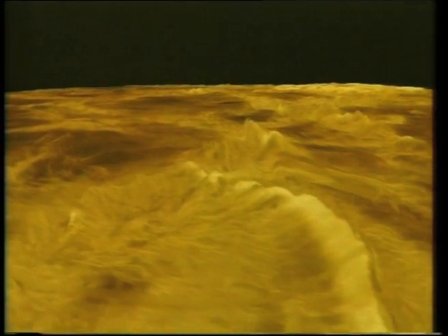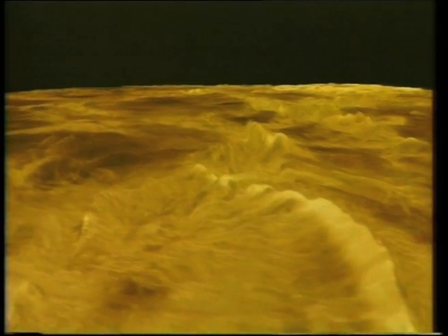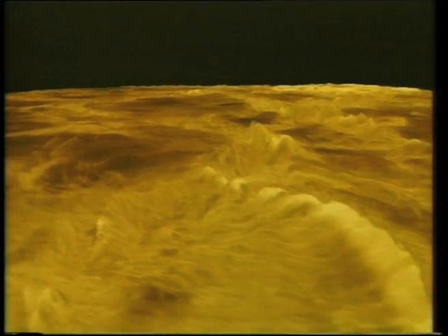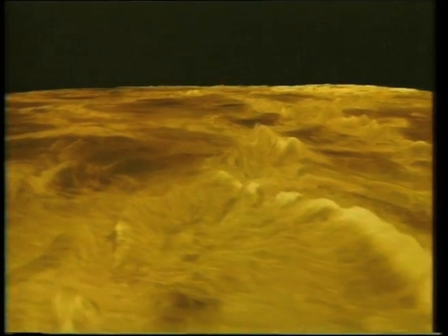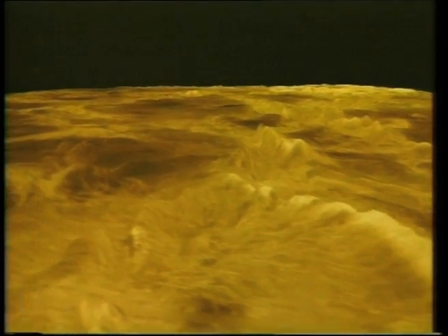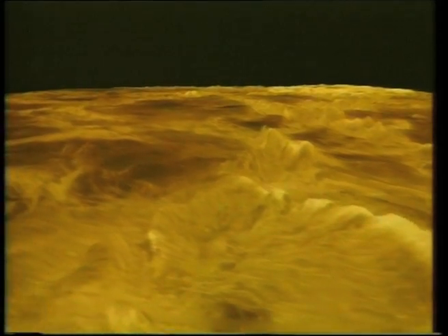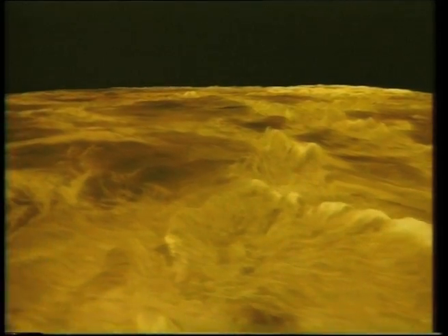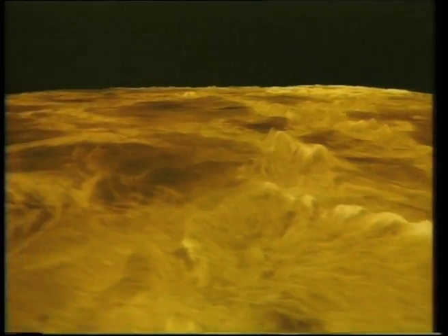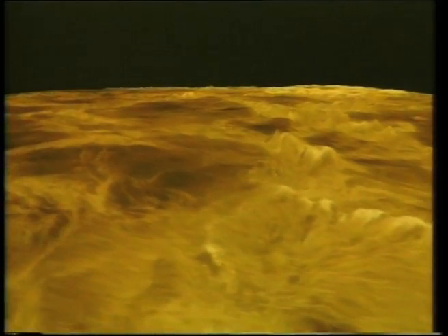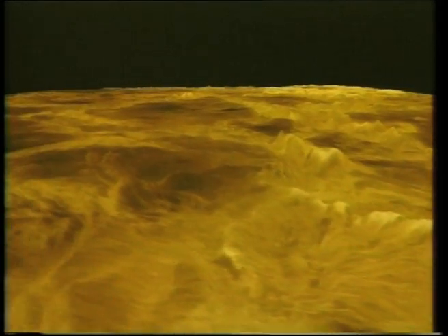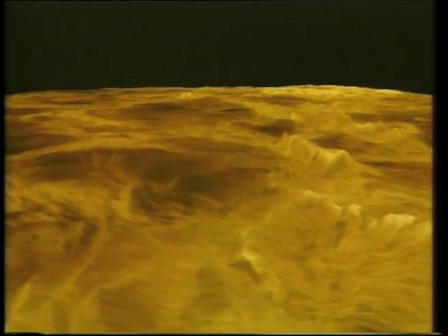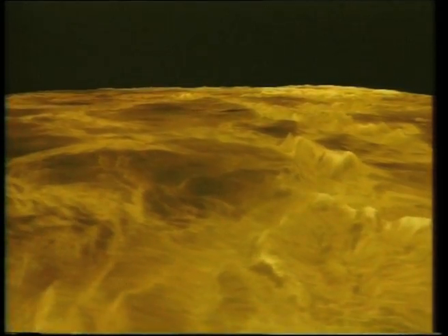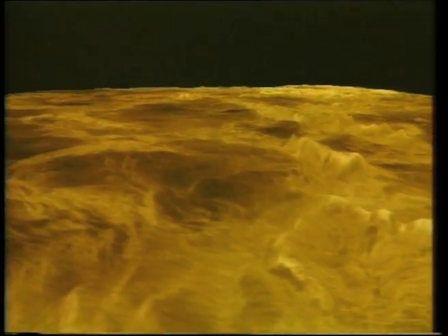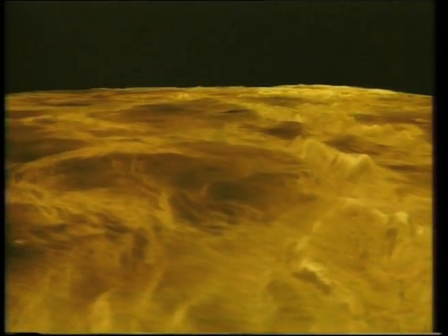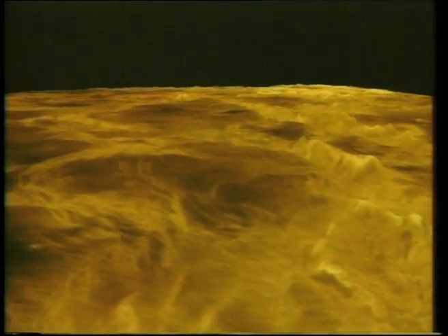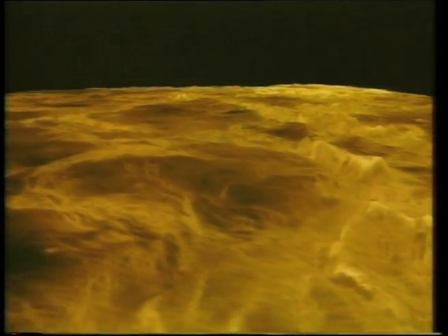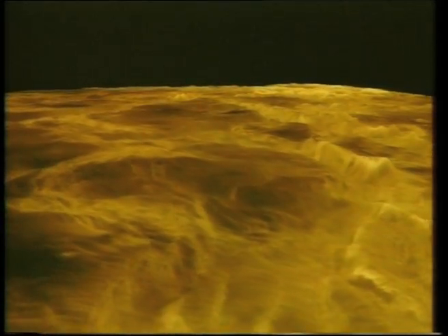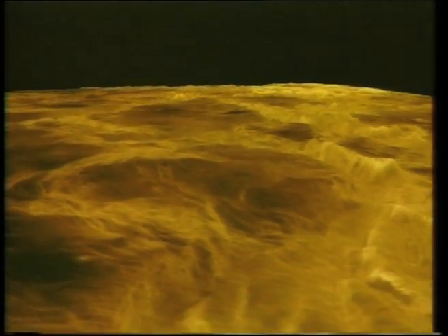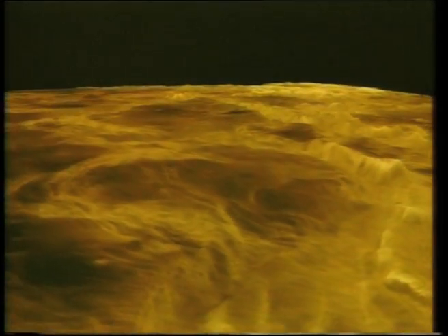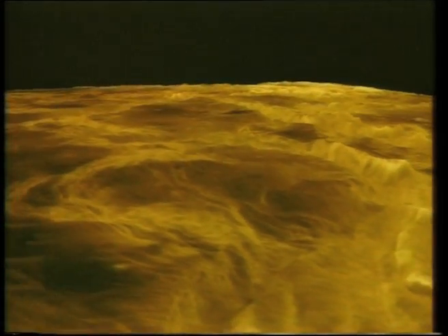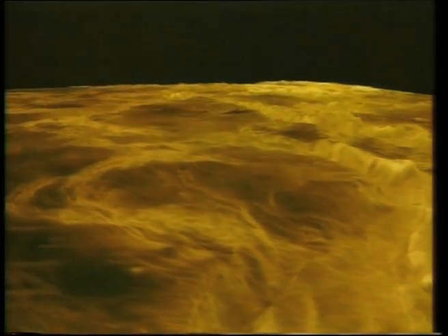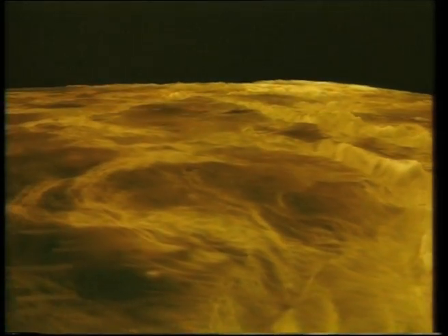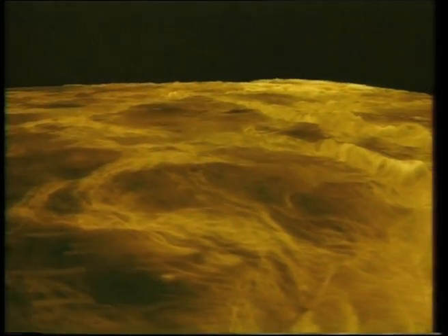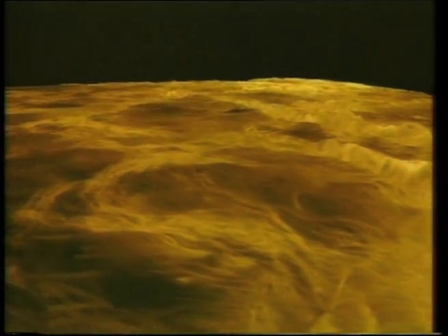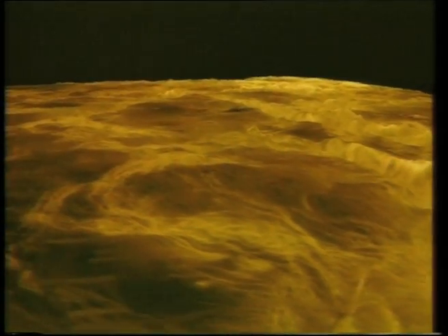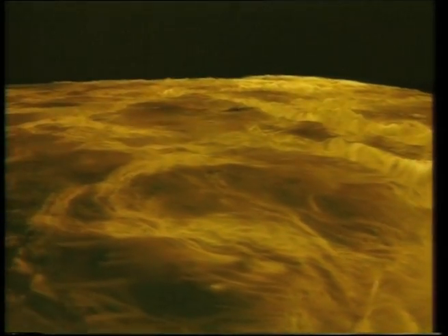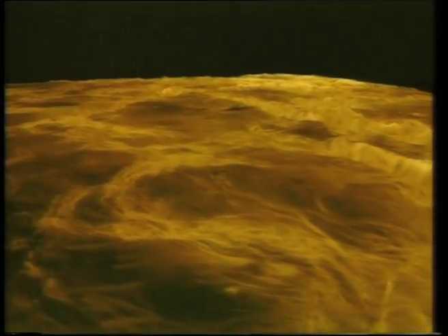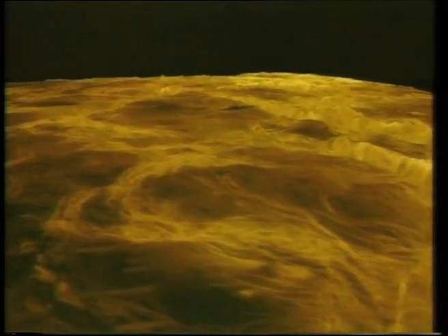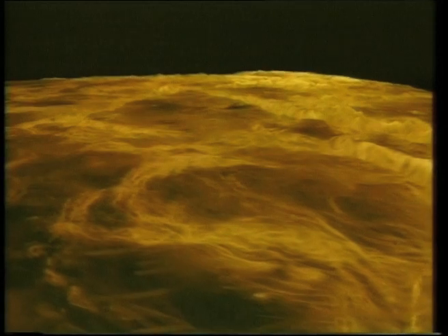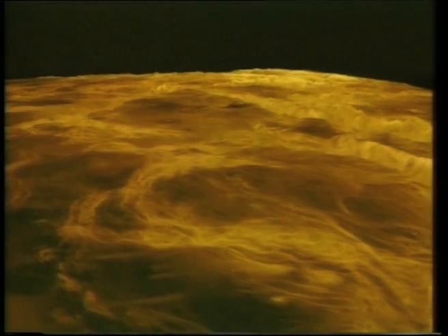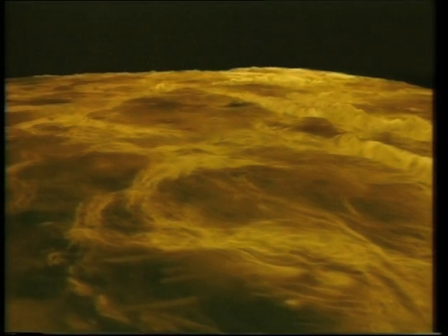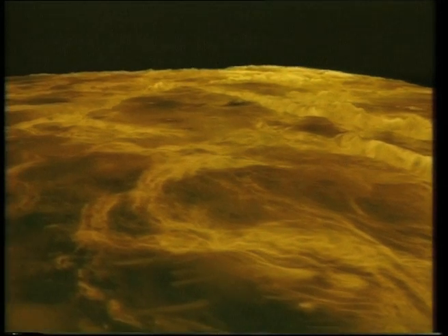And our flight ends as we ascend for a final view of Artemis.